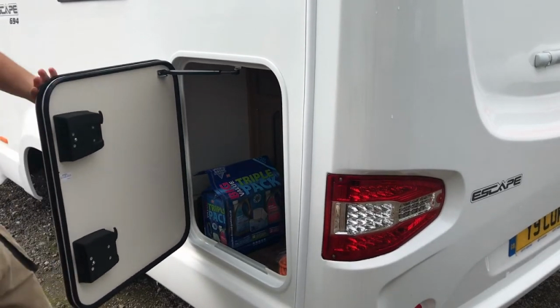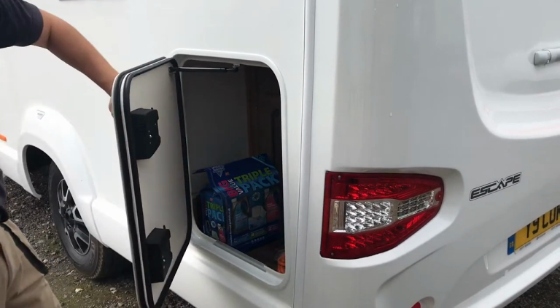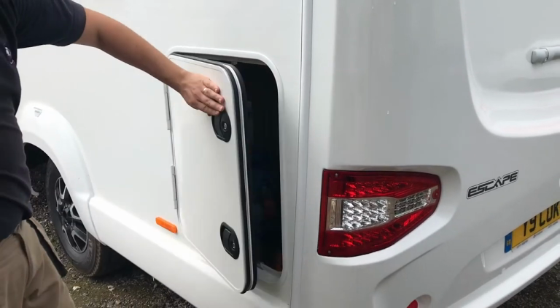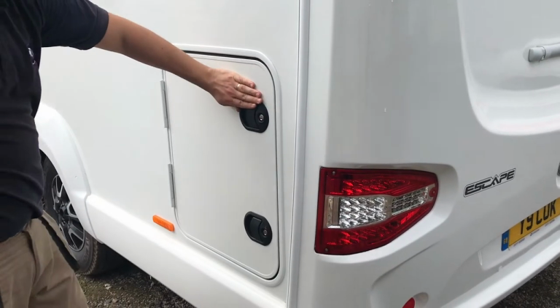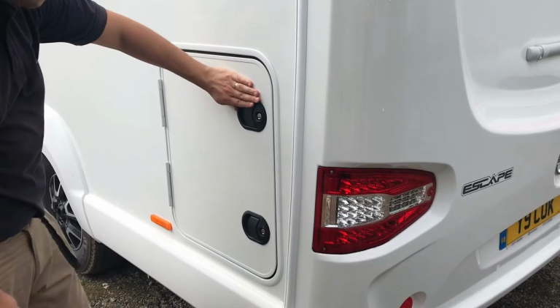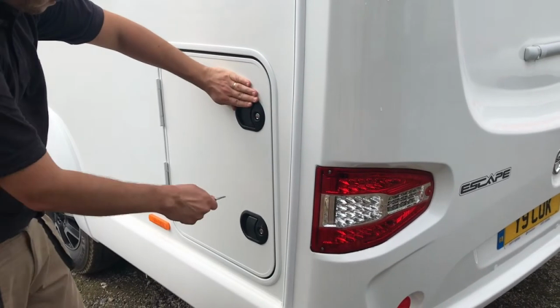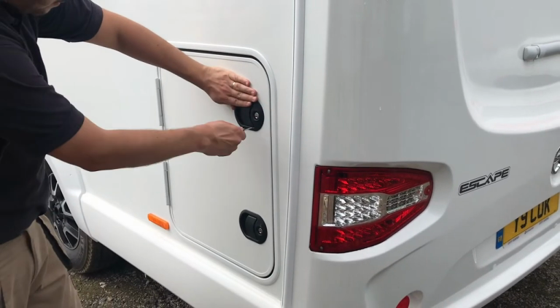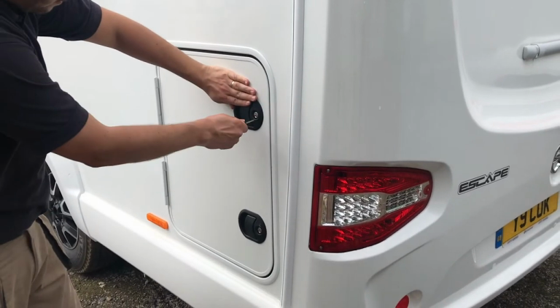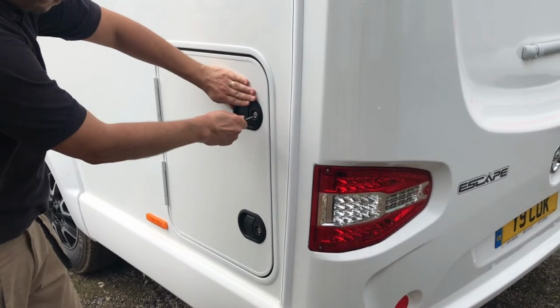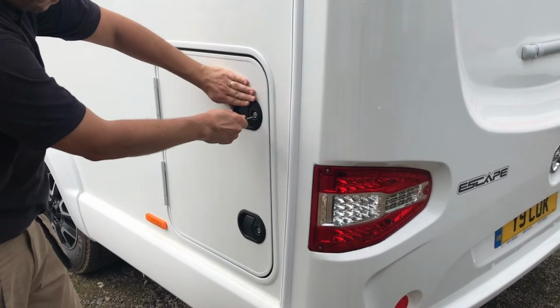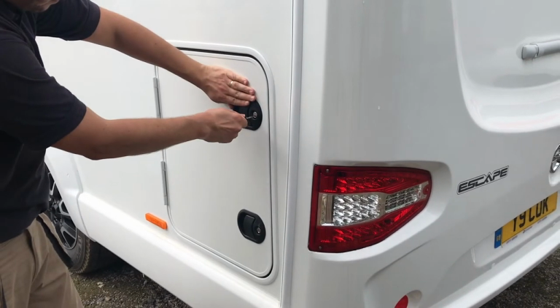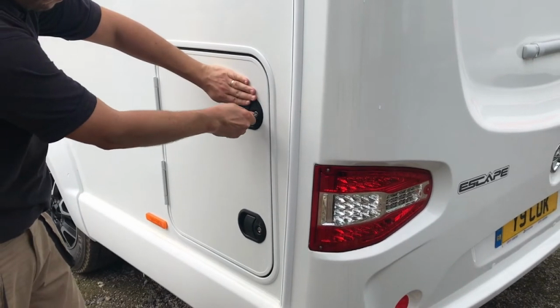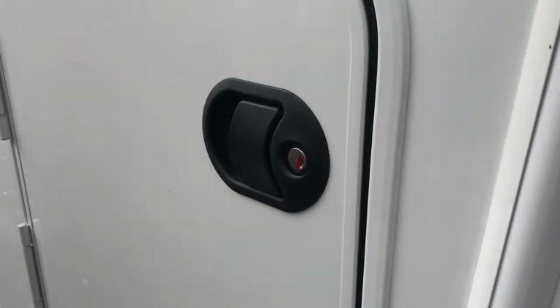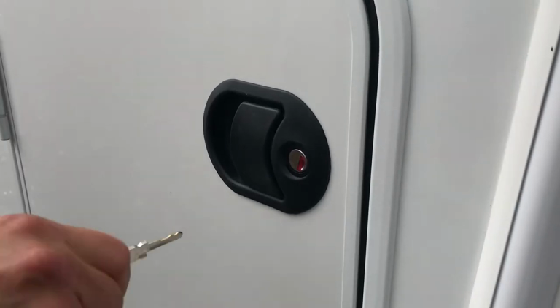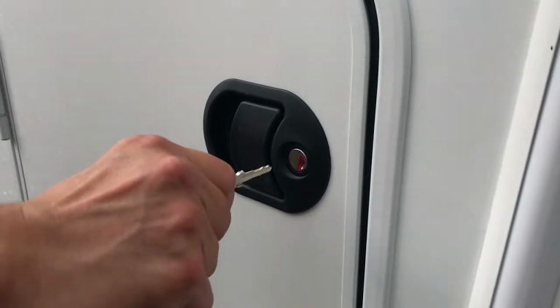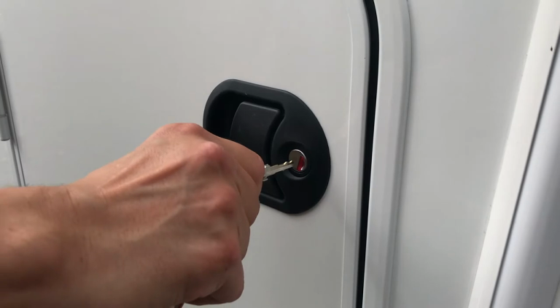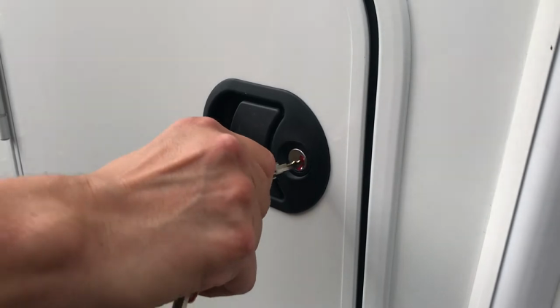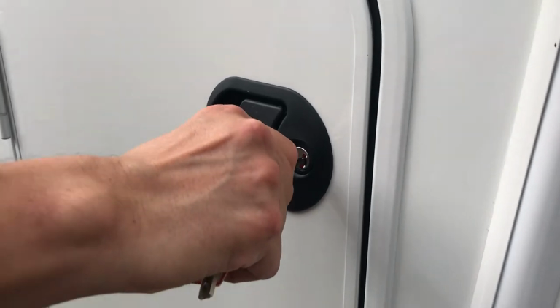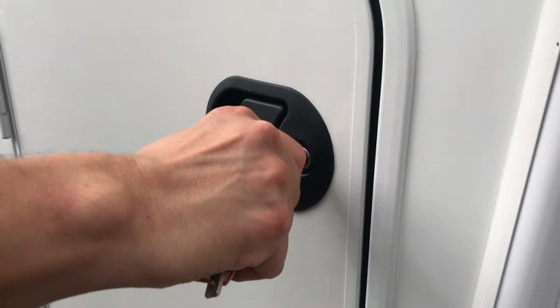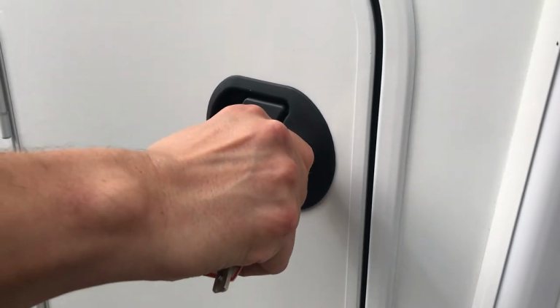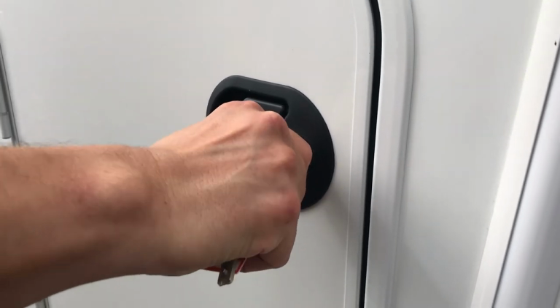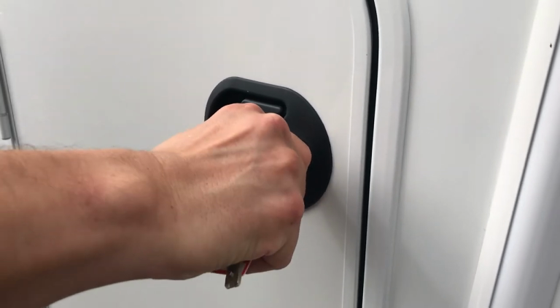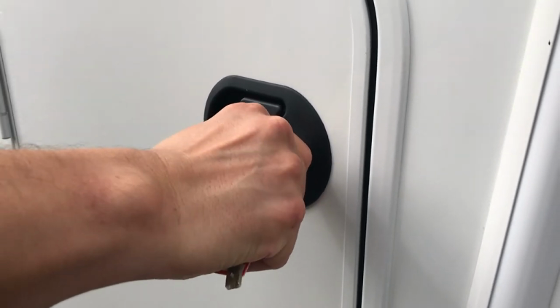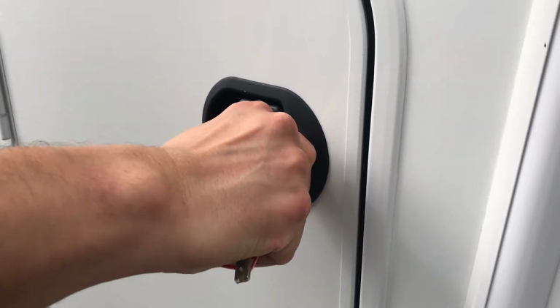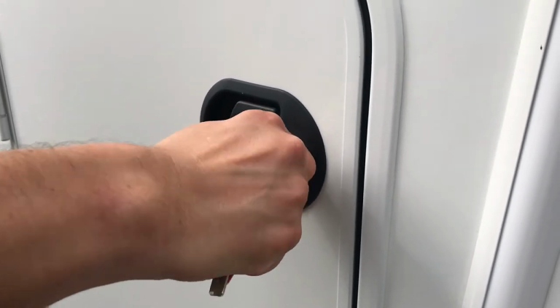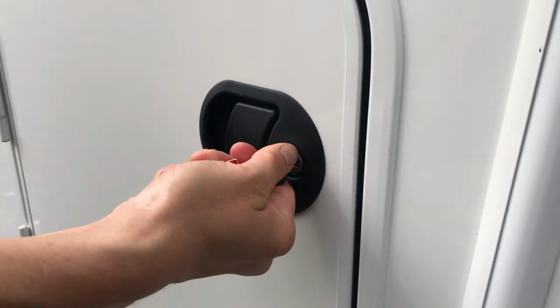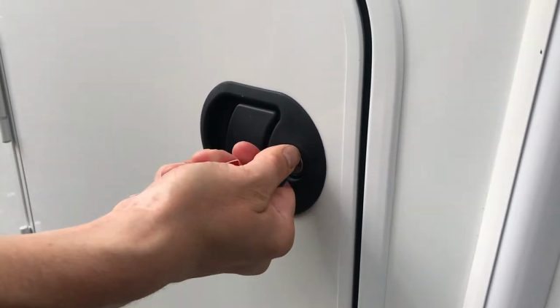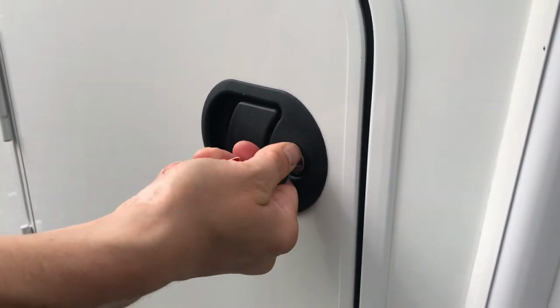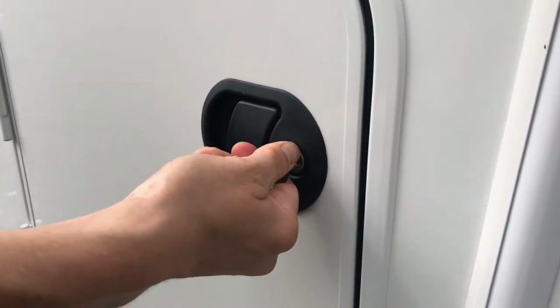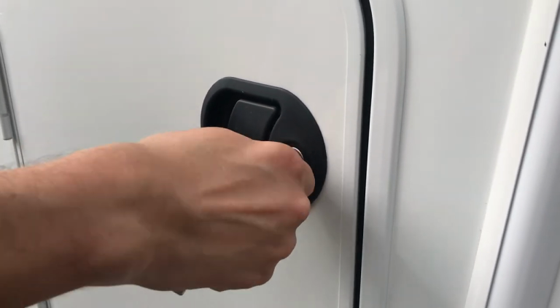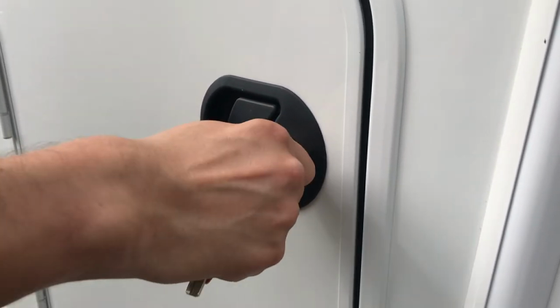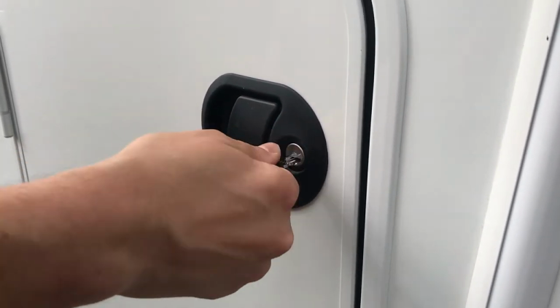Next, make your way round the motorhome, closing and securing all lockers and locking the main door too.